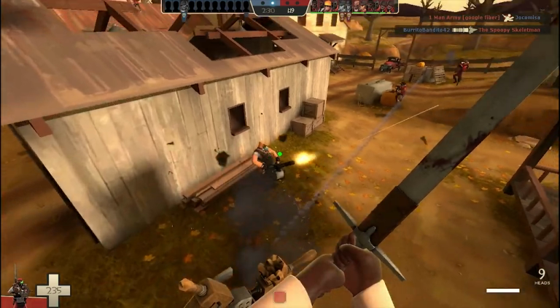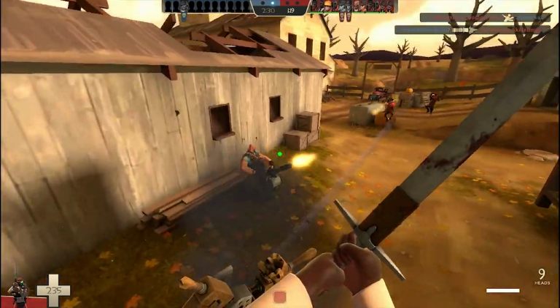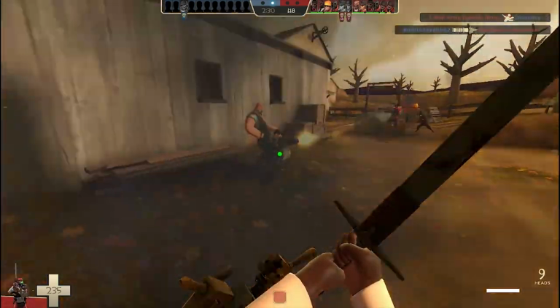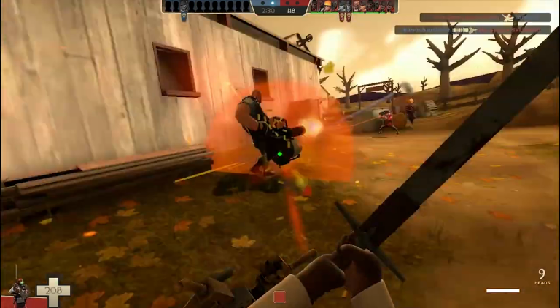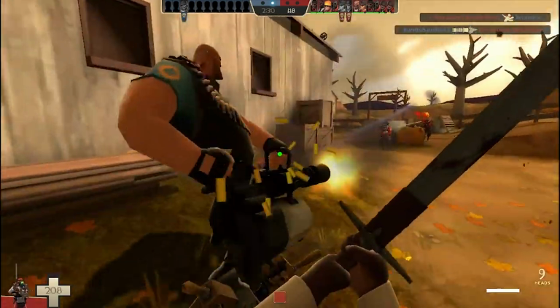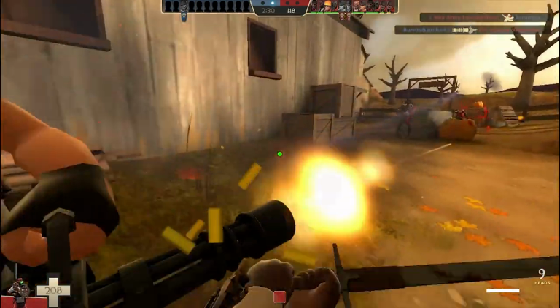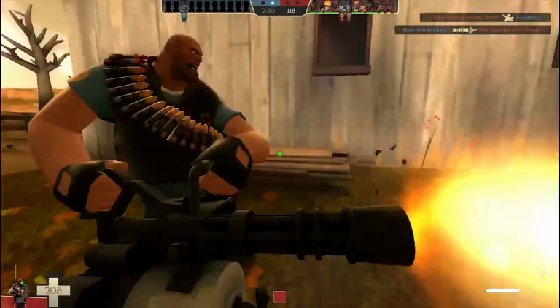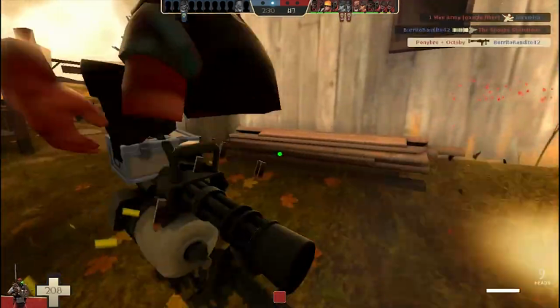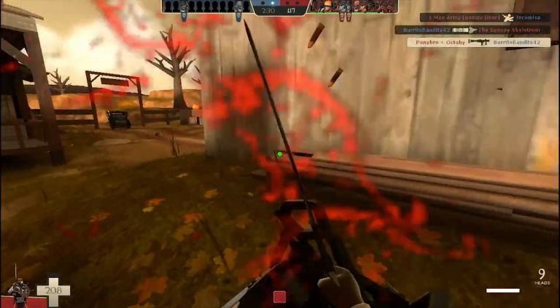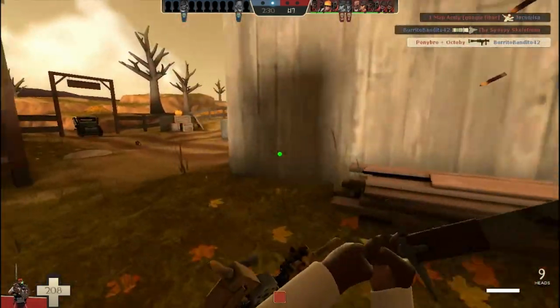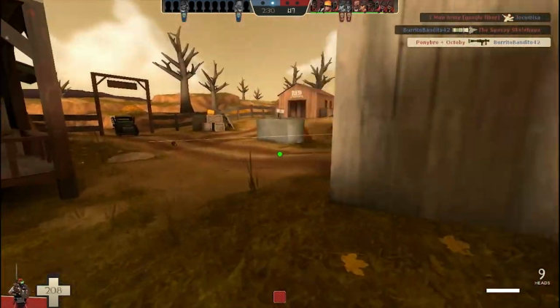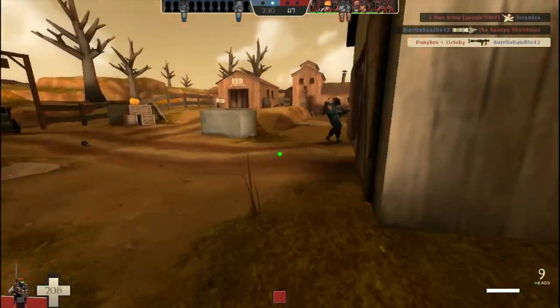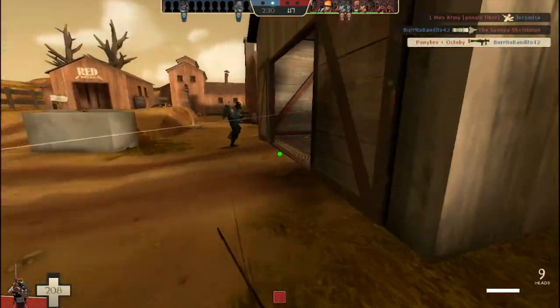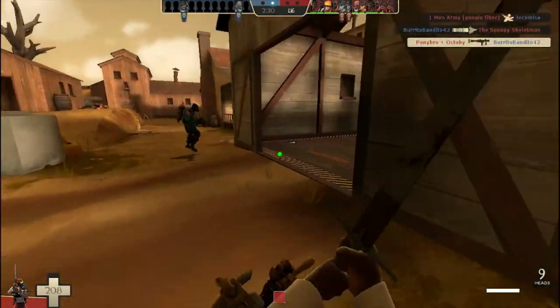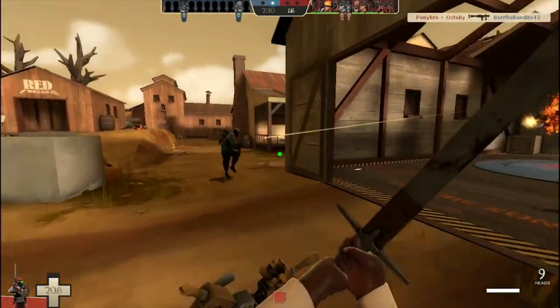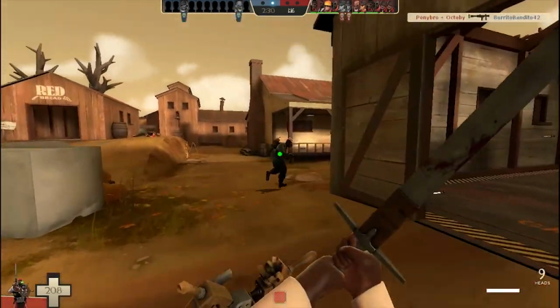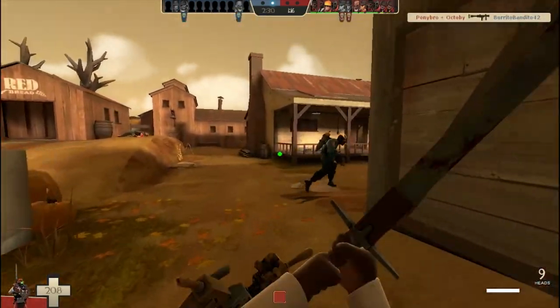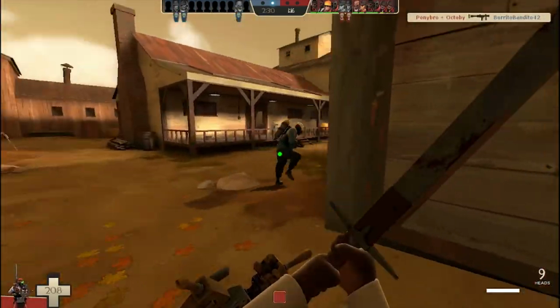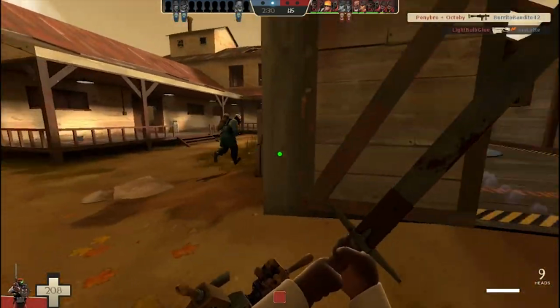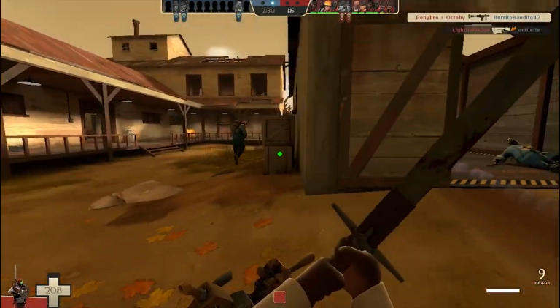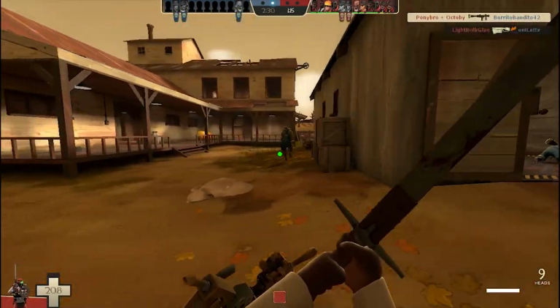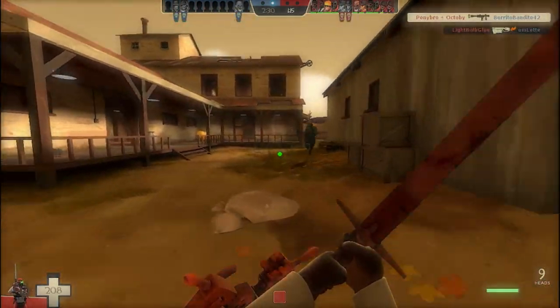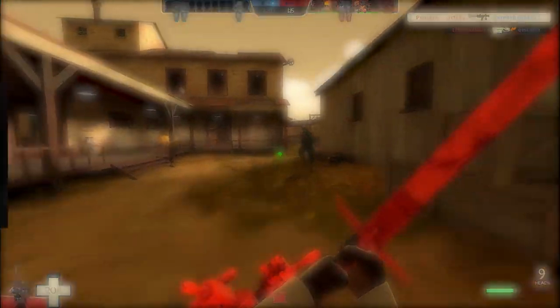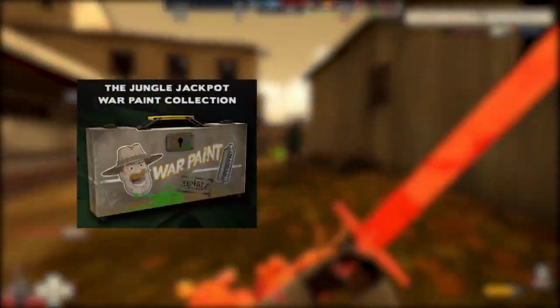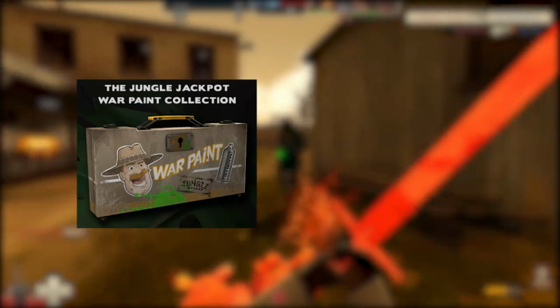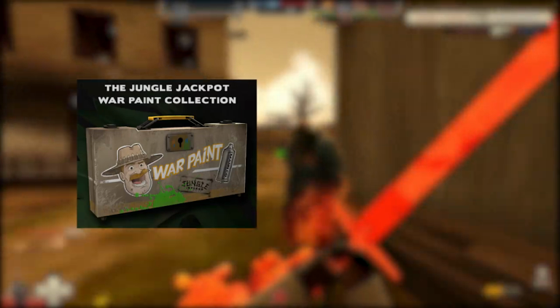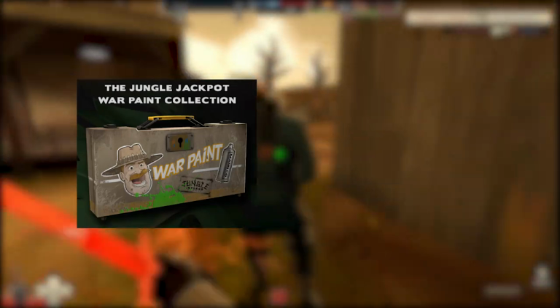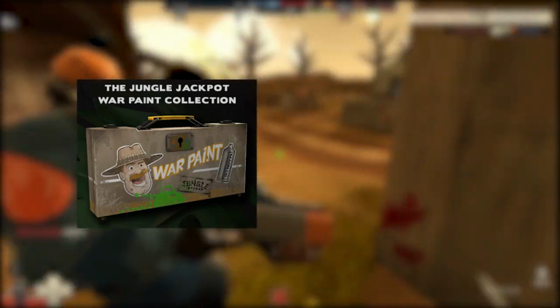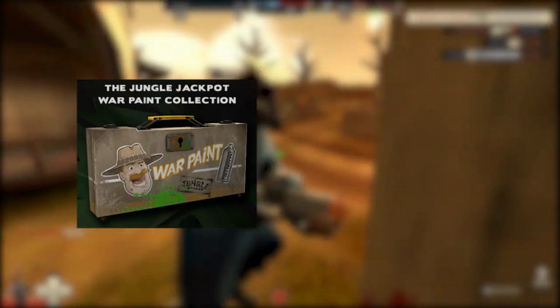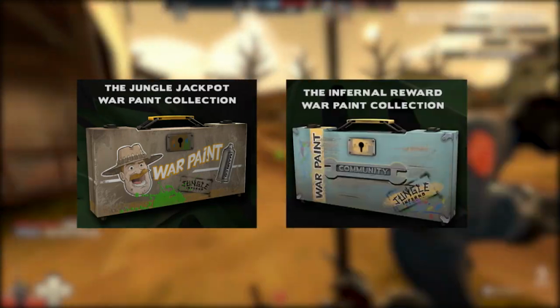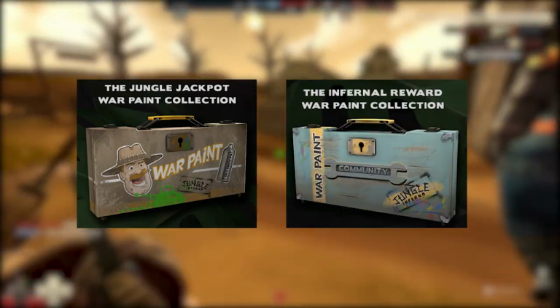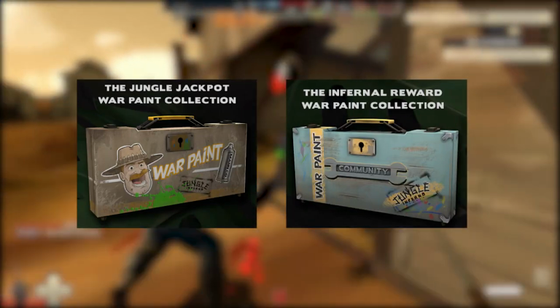Emerging from the wild, we have 2 new weapon cases: the Jungle Jackpot and the Infernal Reward.